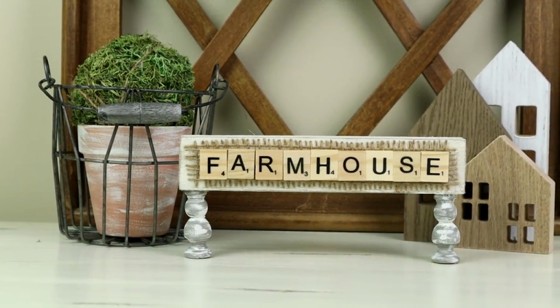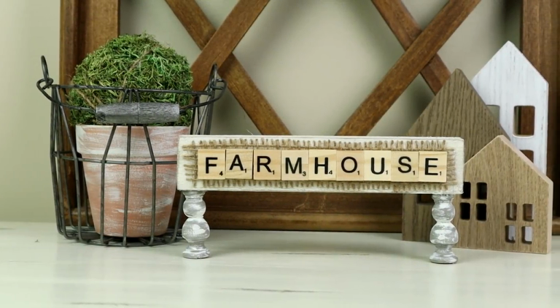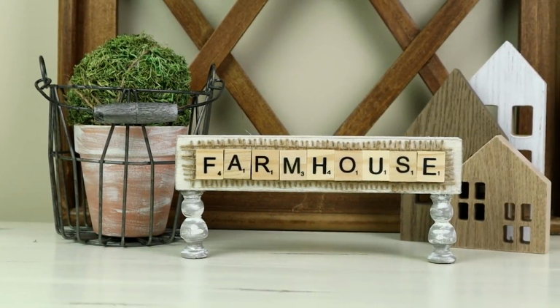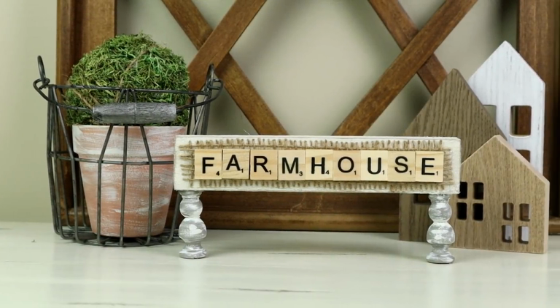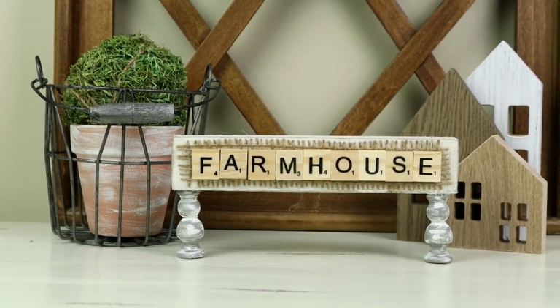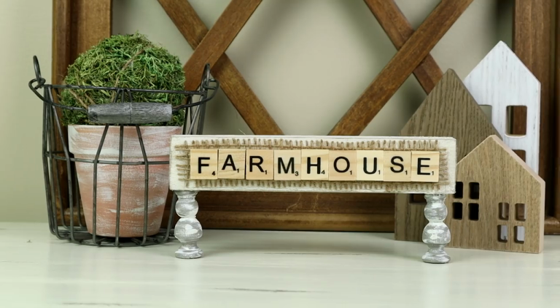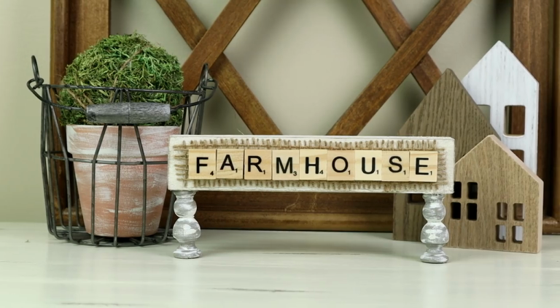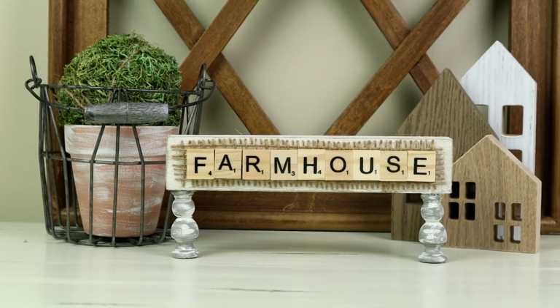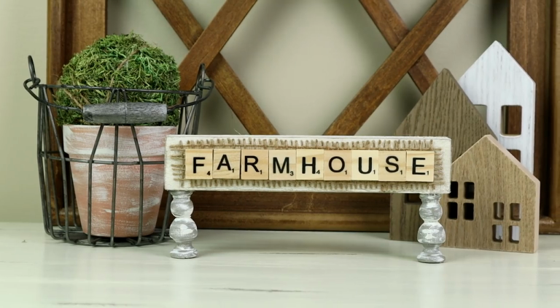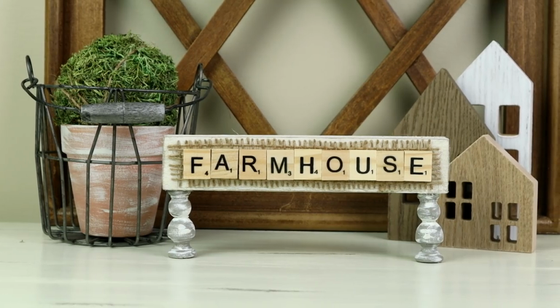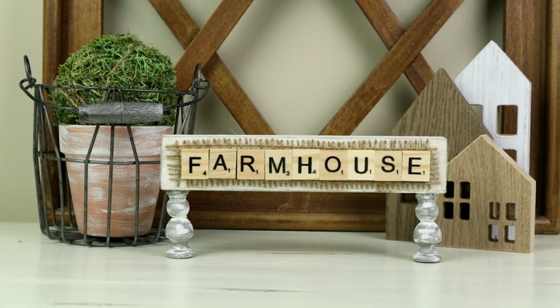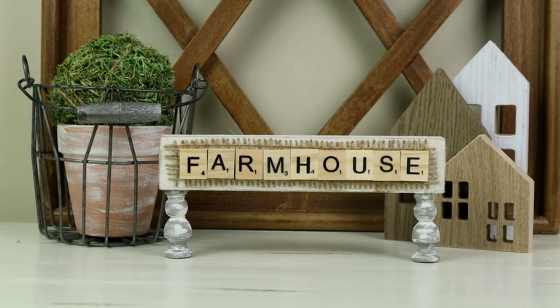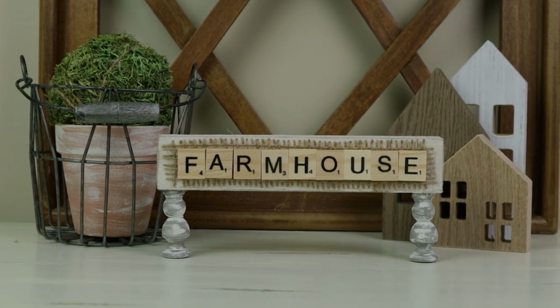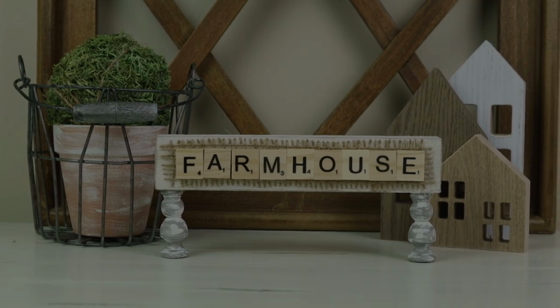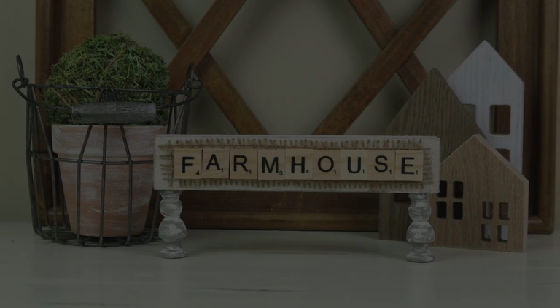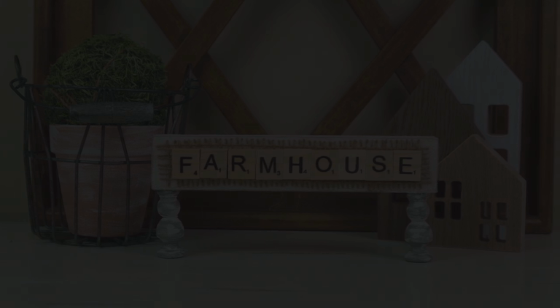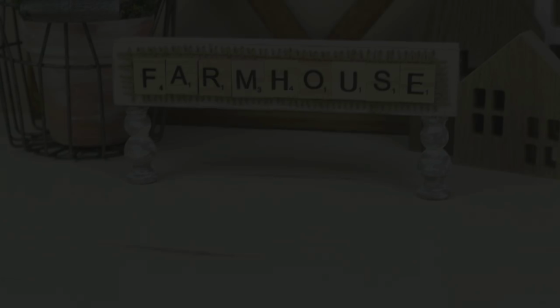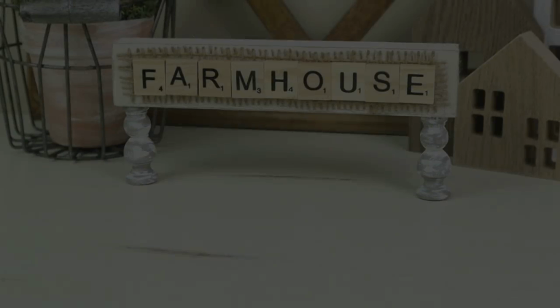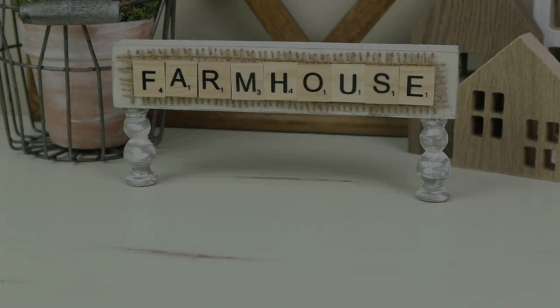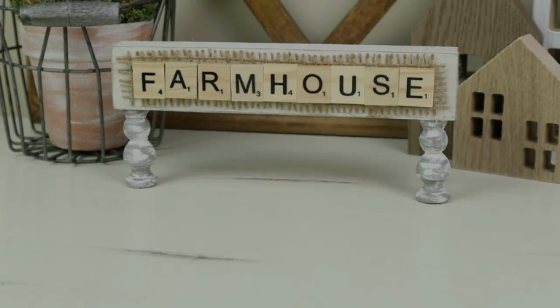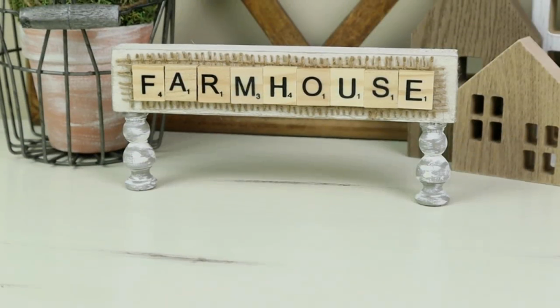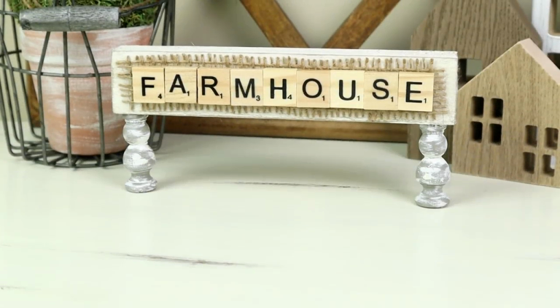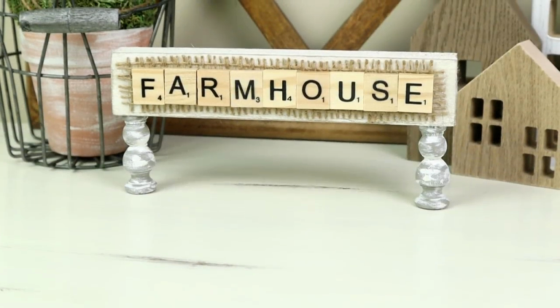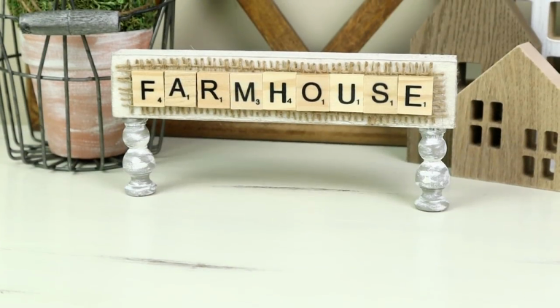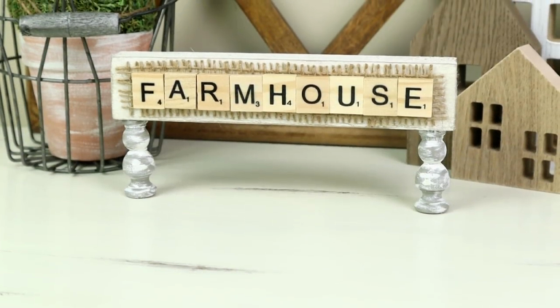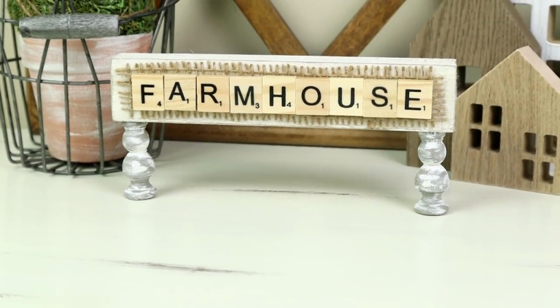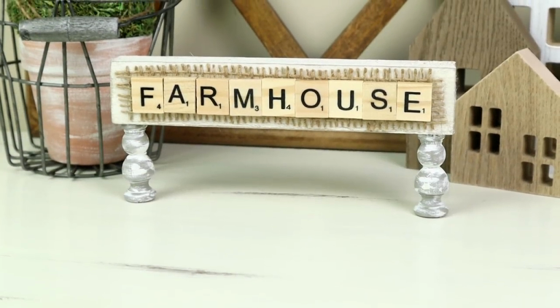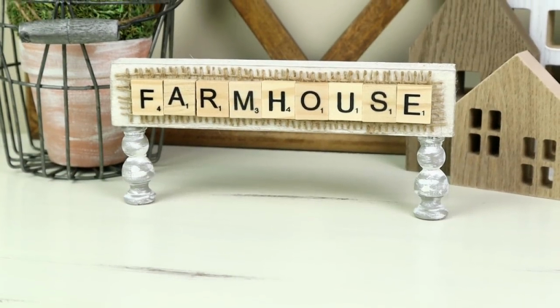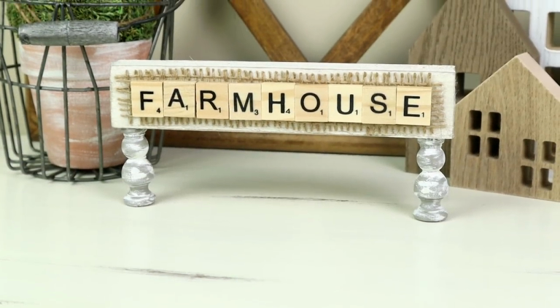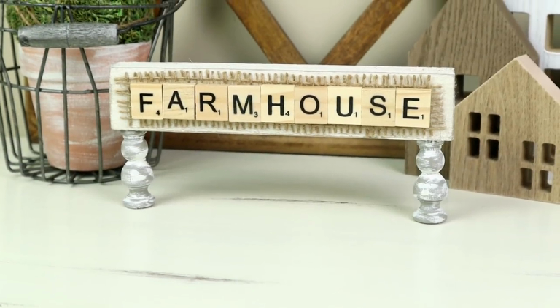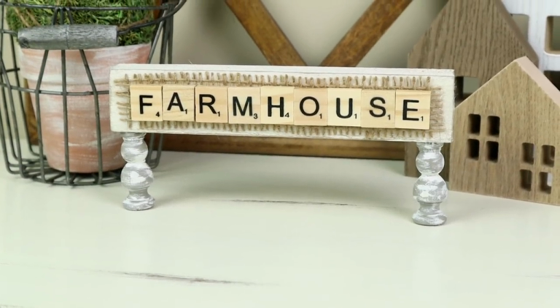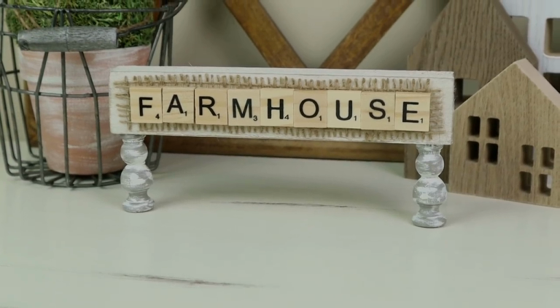This one was really easy to create and what I love about it is it's a little different than anything that I've seen.